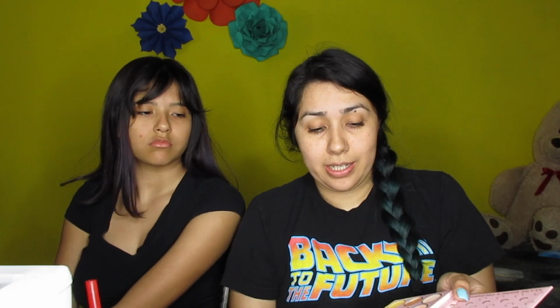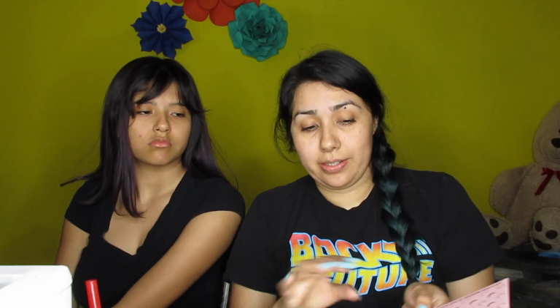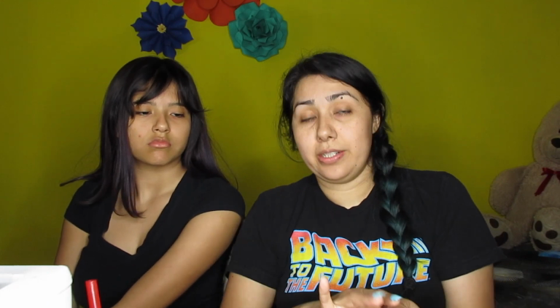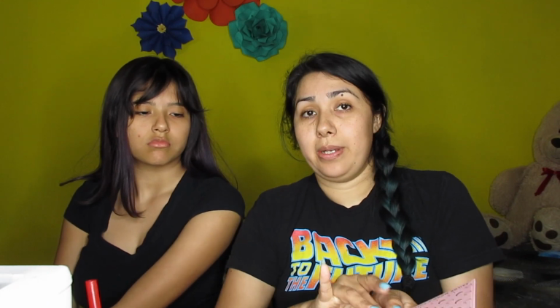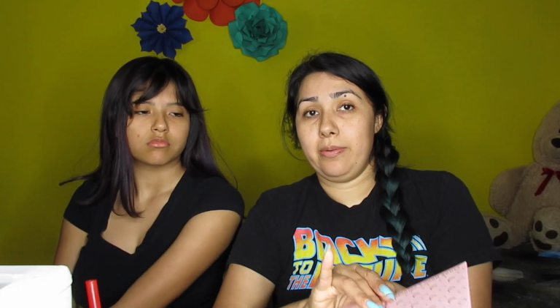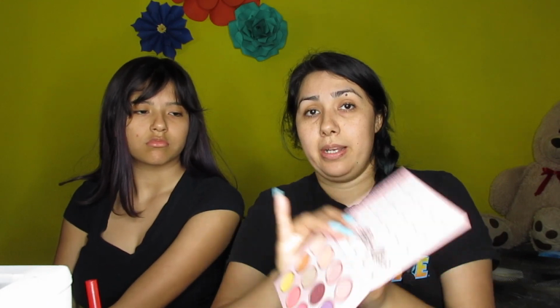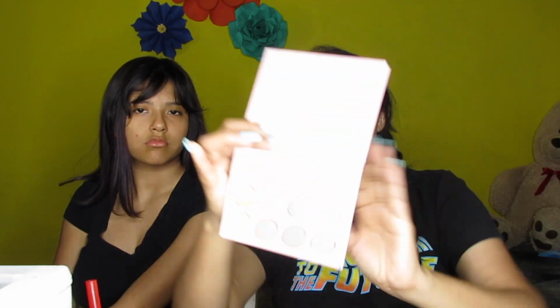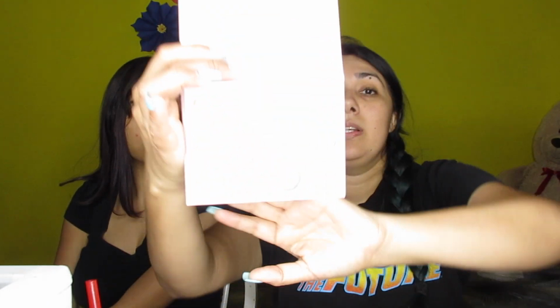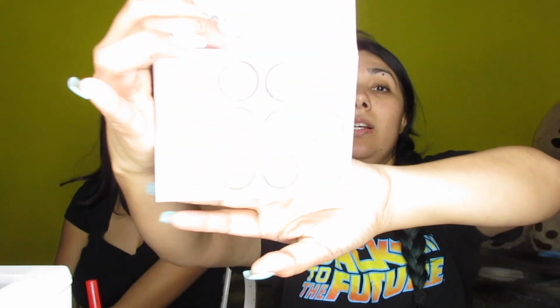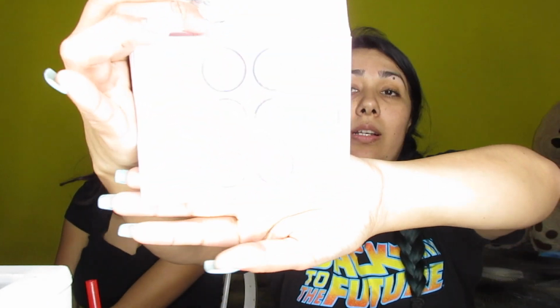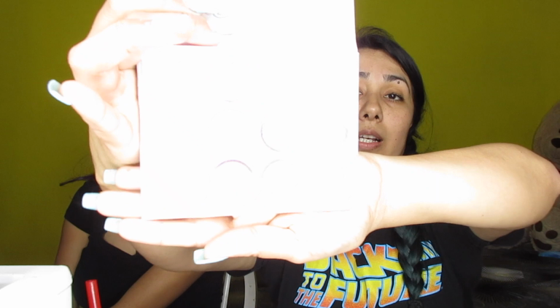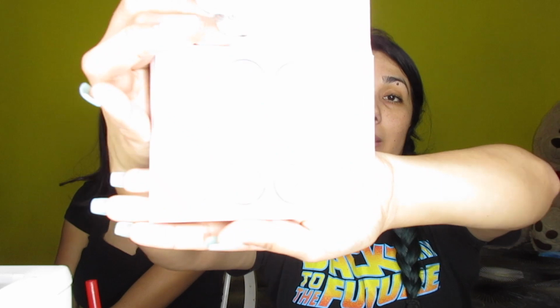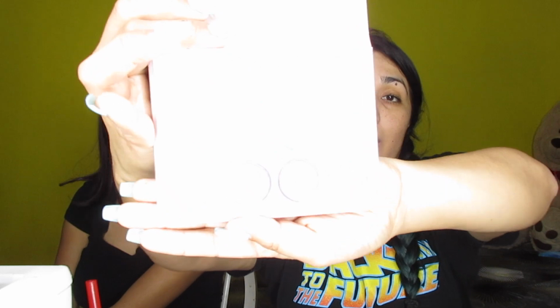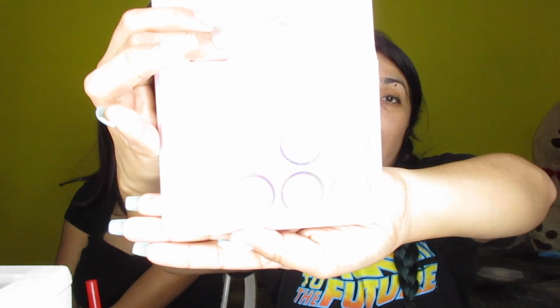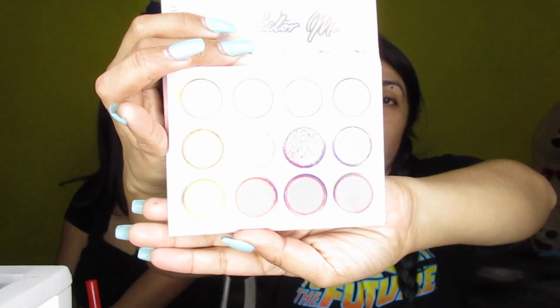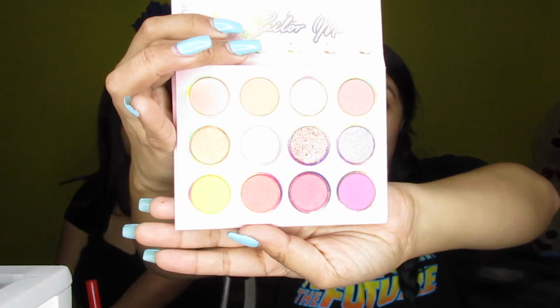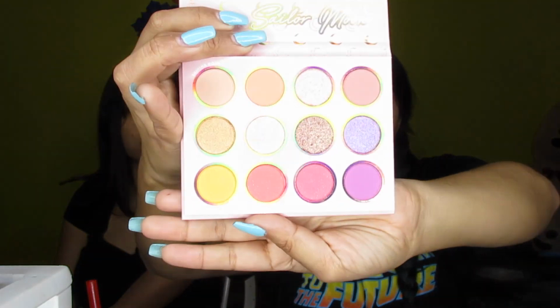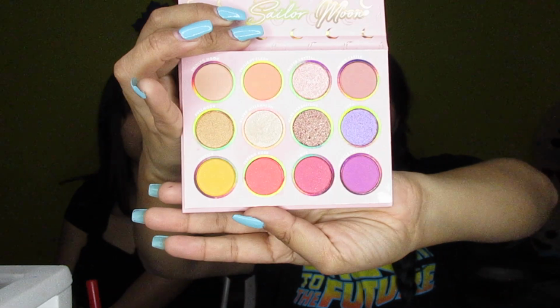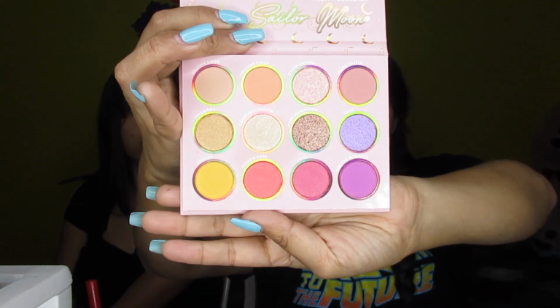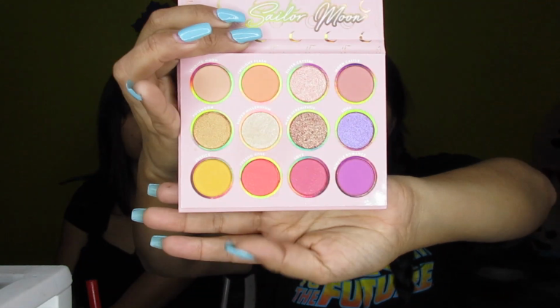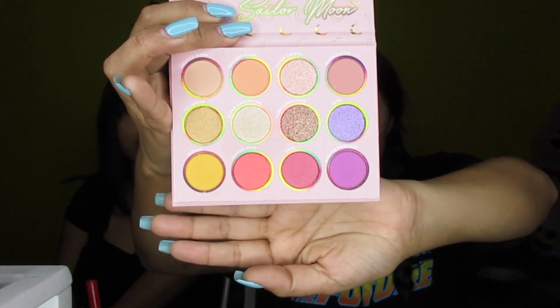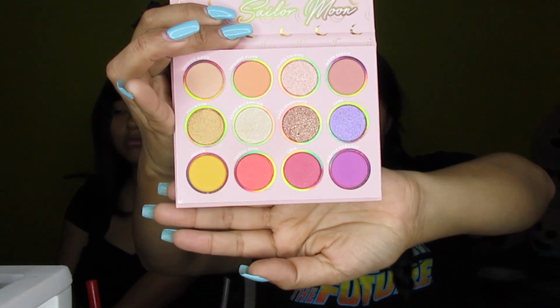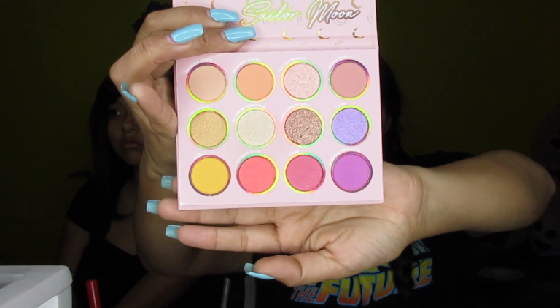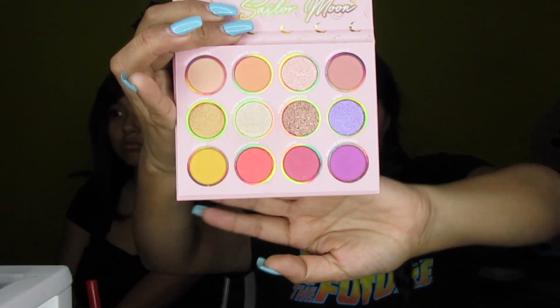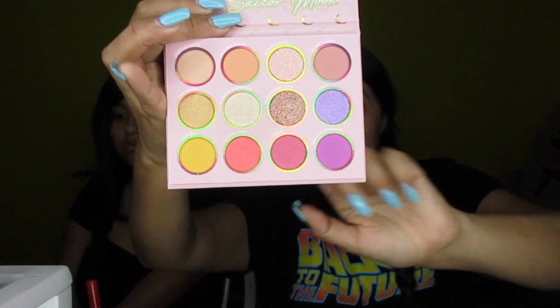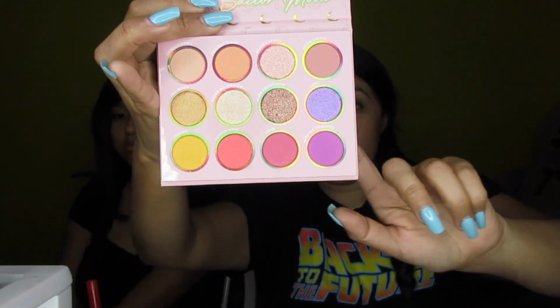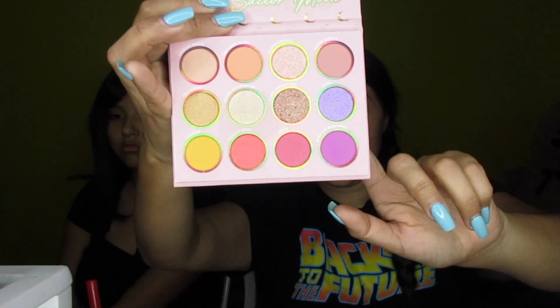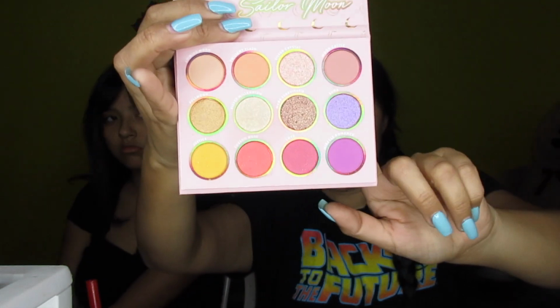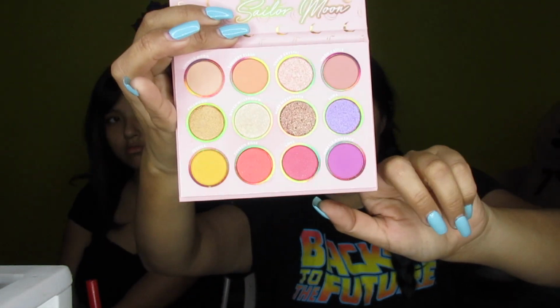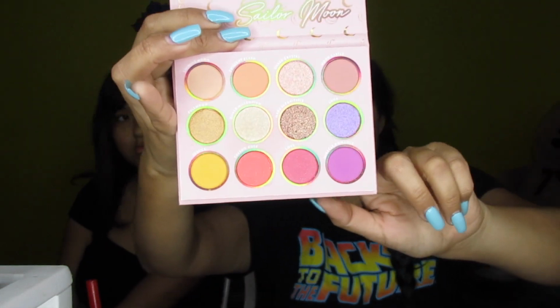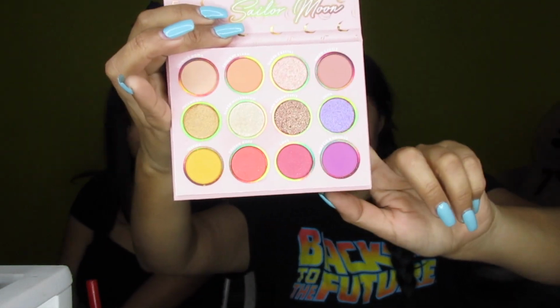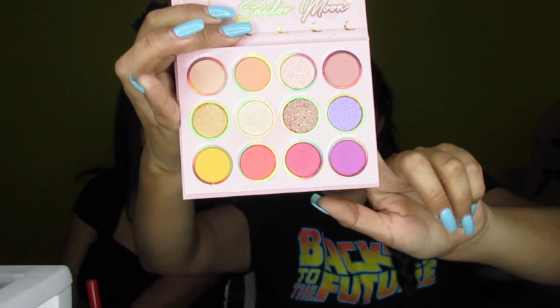Look at how cute that is - this is freaking amazing! Here's the palette right here. It's so tidy and cute. It's actually like the size of my hand - it's pretty small. I wasn't expecting it to be this small, but it's holographic - it shows two different pictures. Look at these colors - wow!